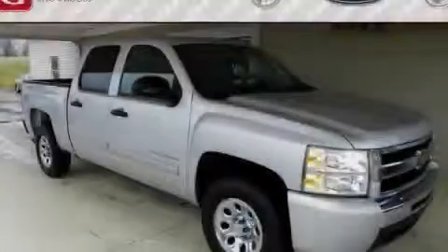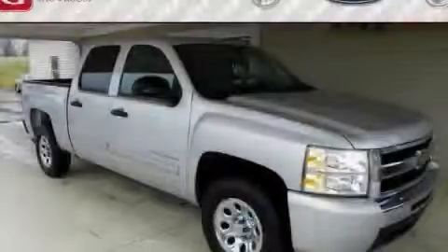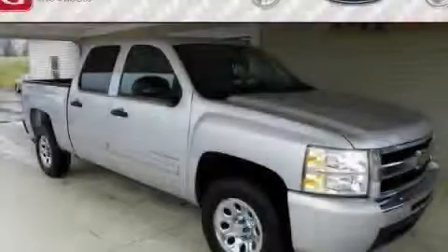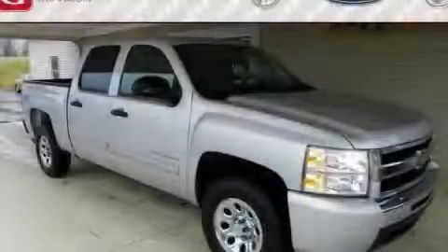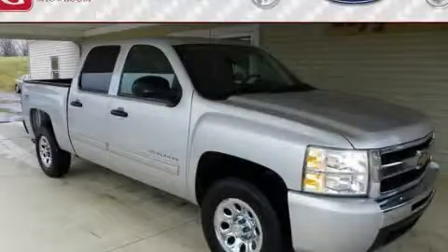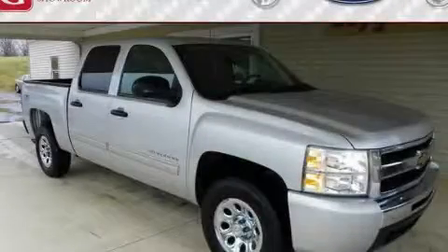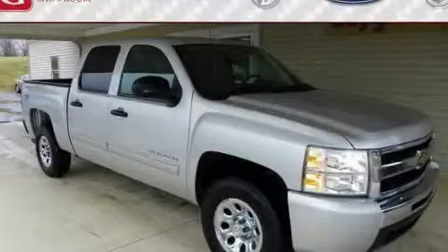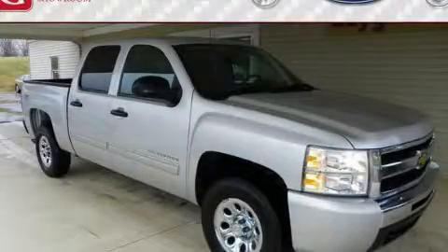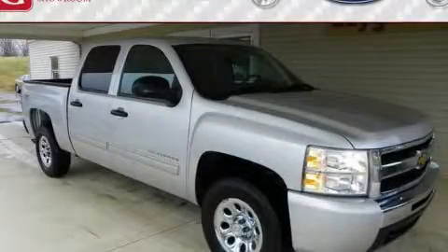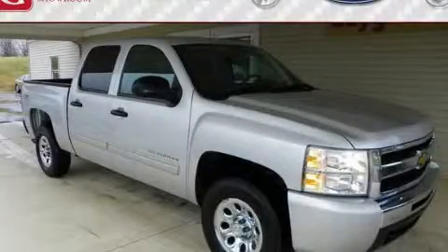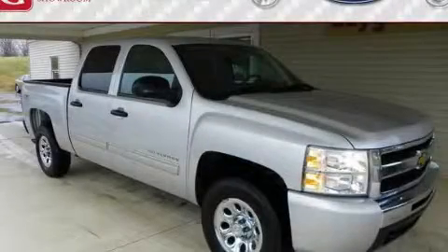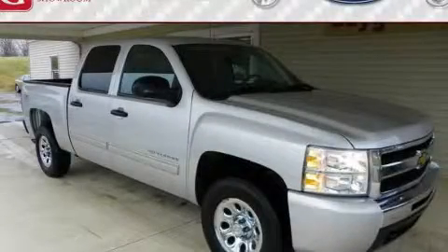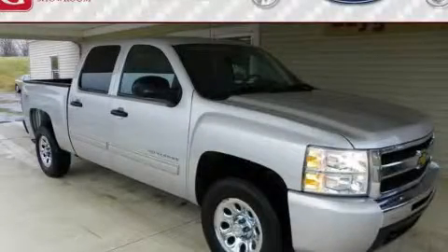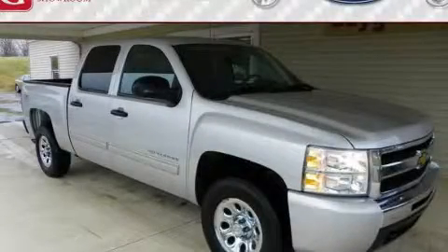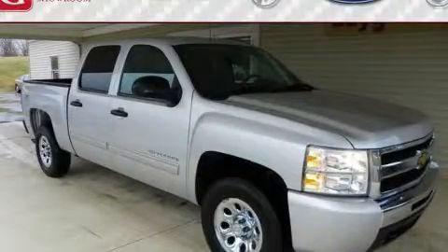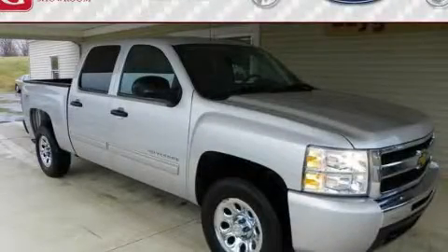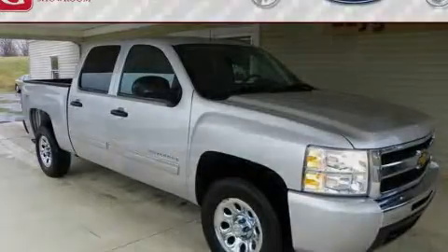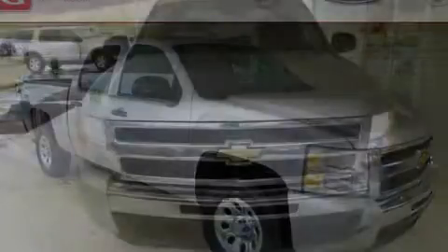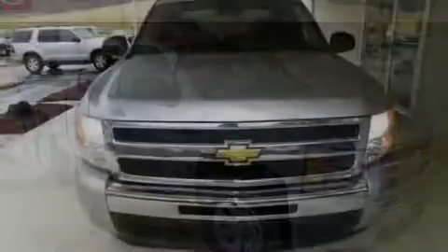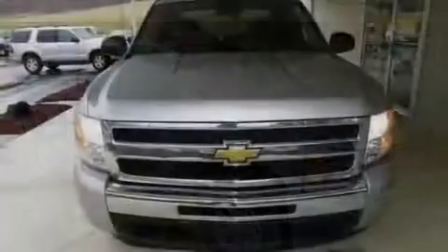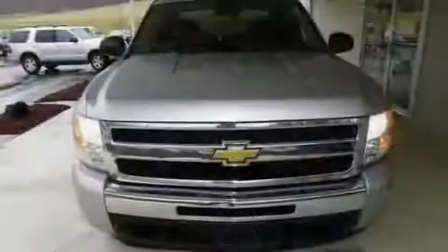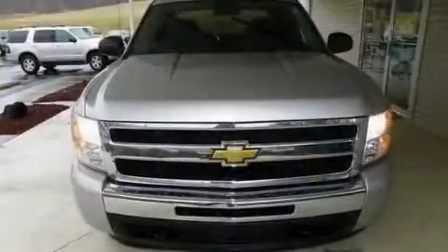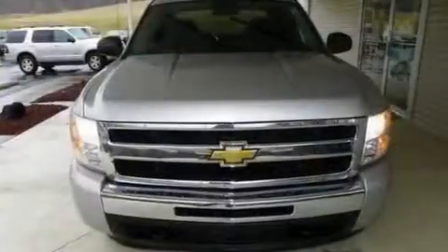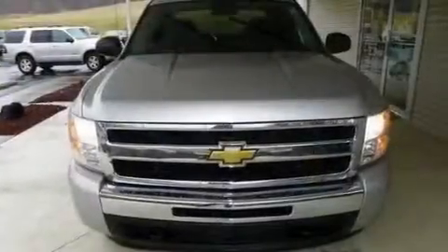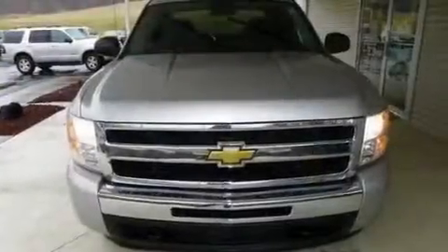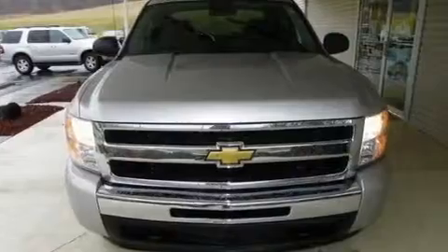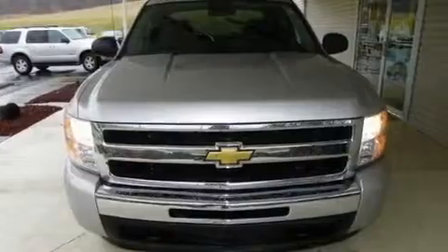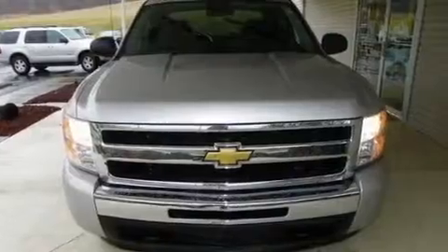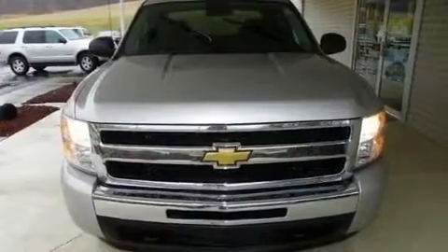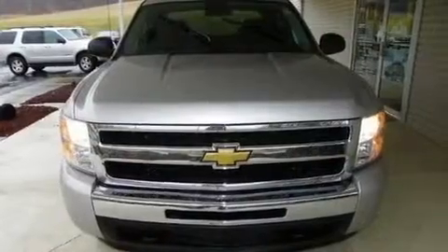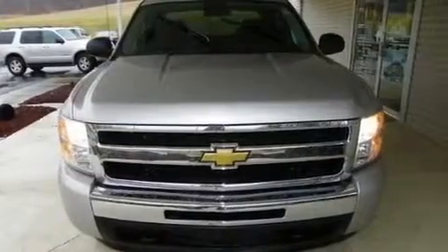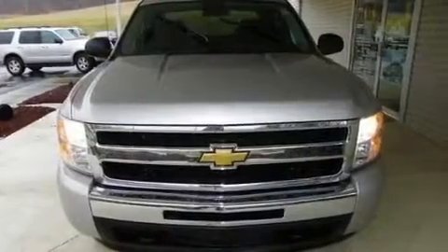This is a 2010 Chevrolet Silverado. It has what you need for work as well as what you want for play.